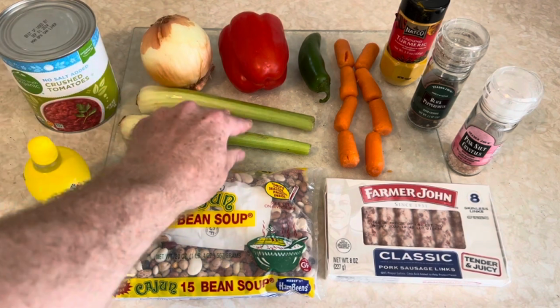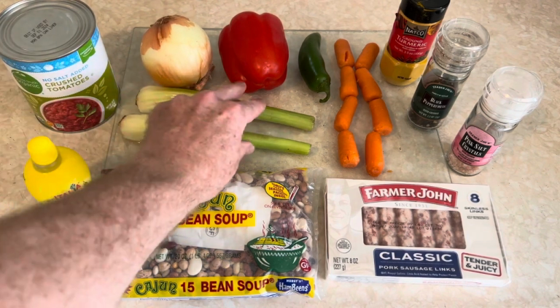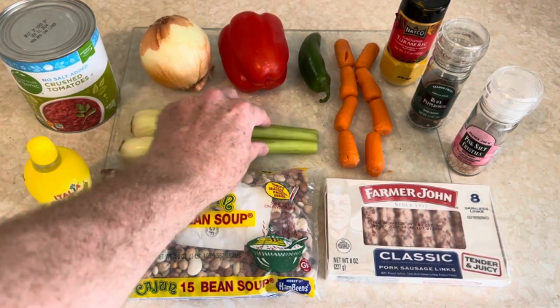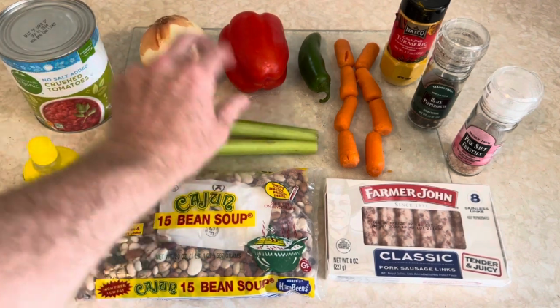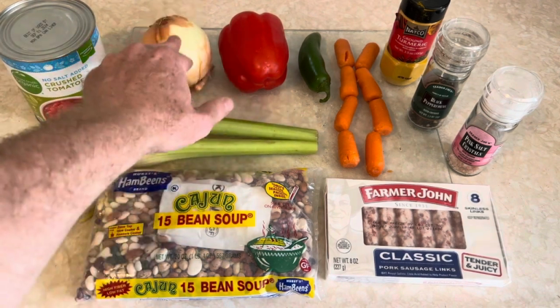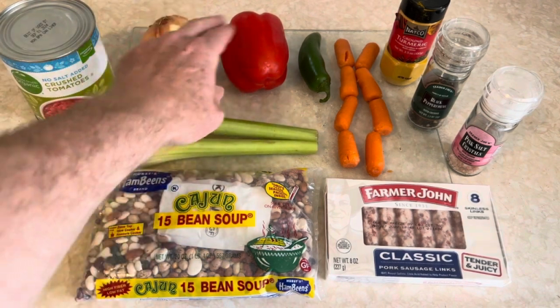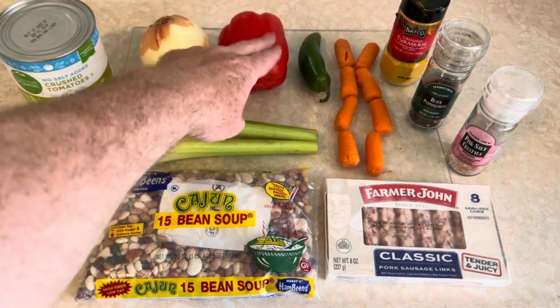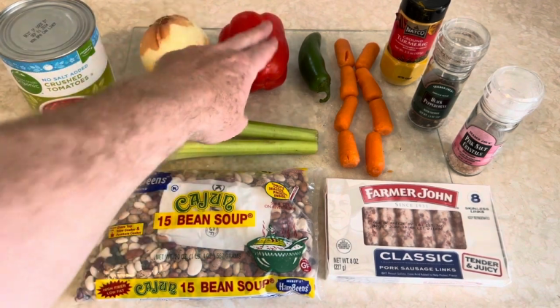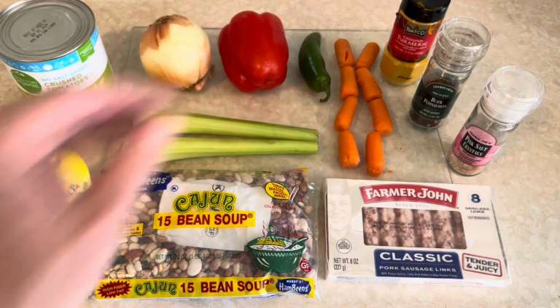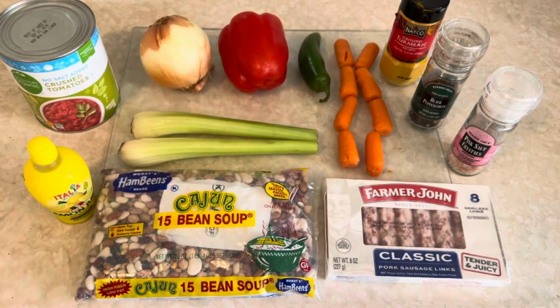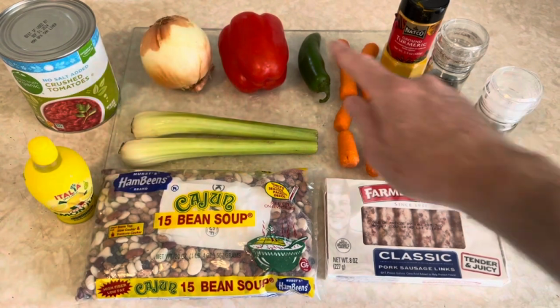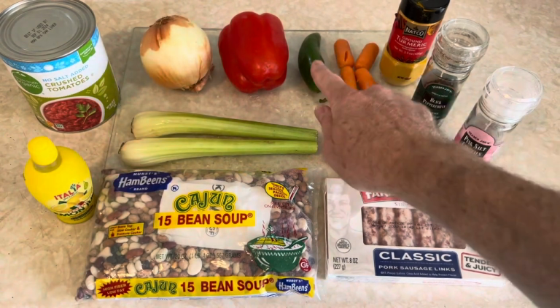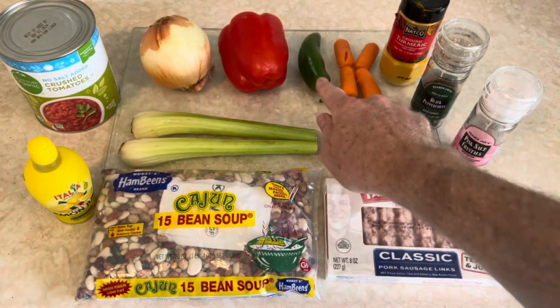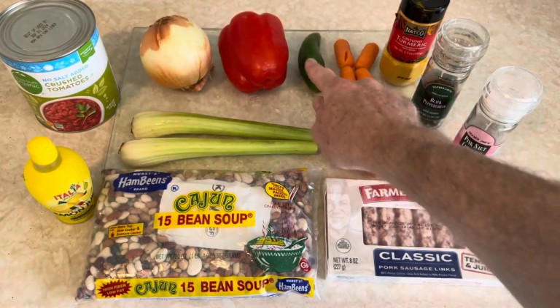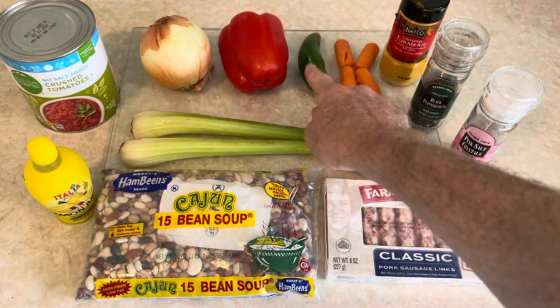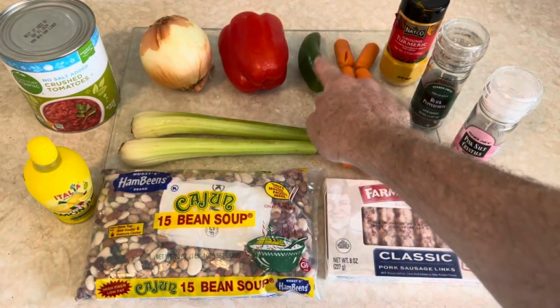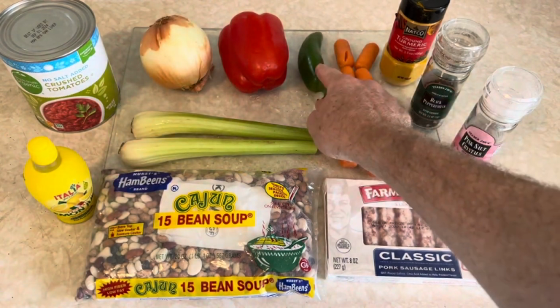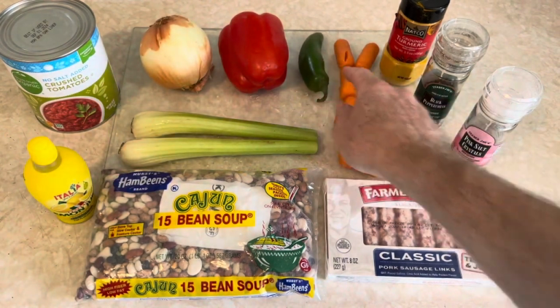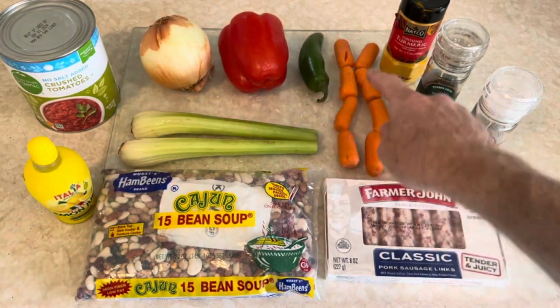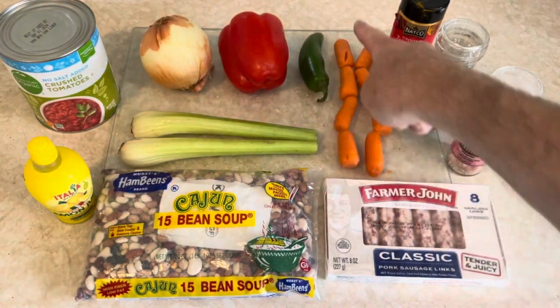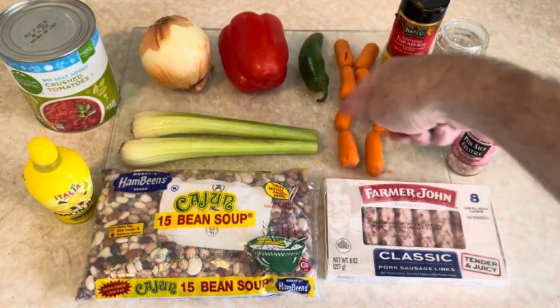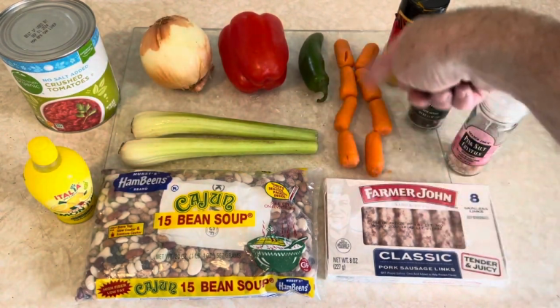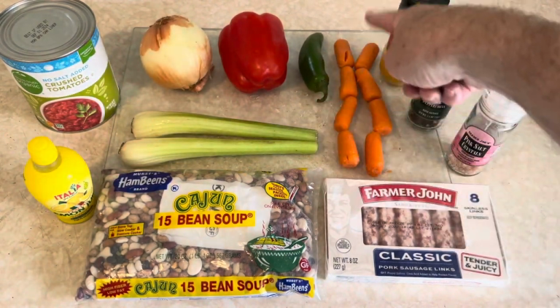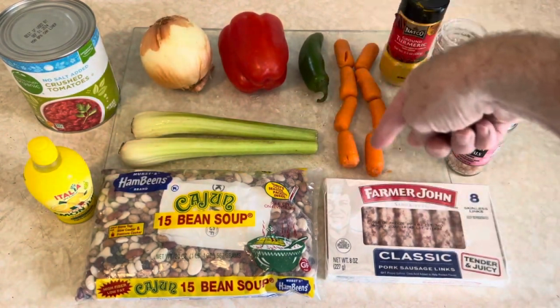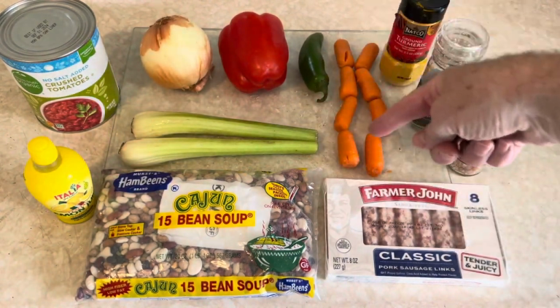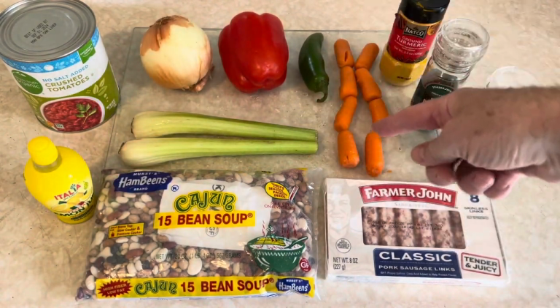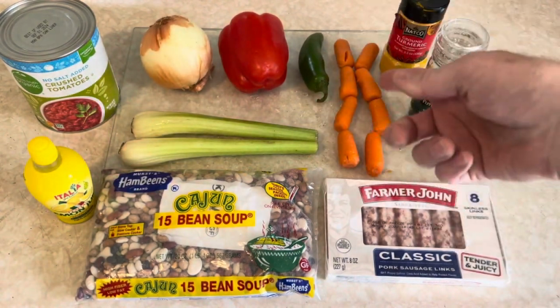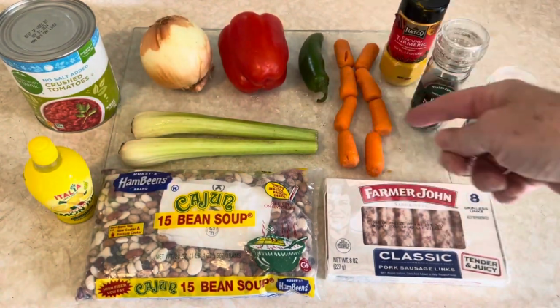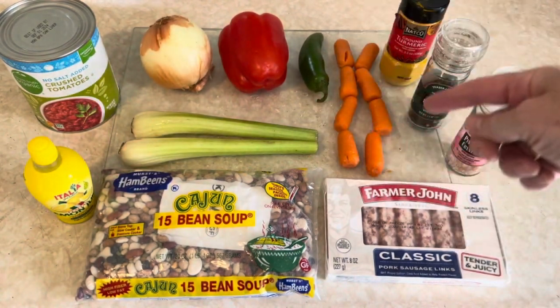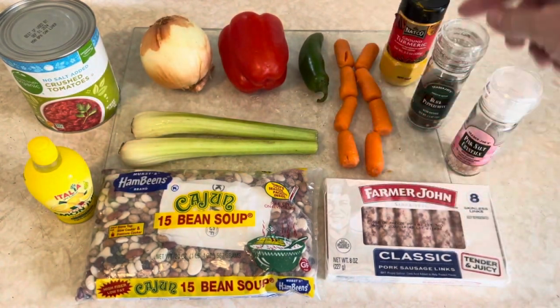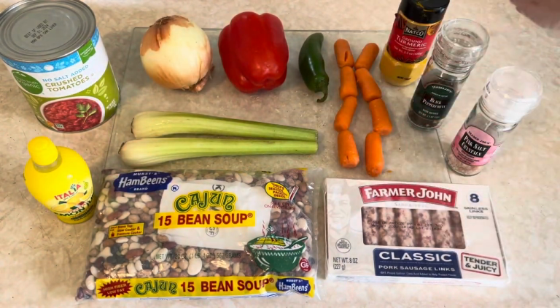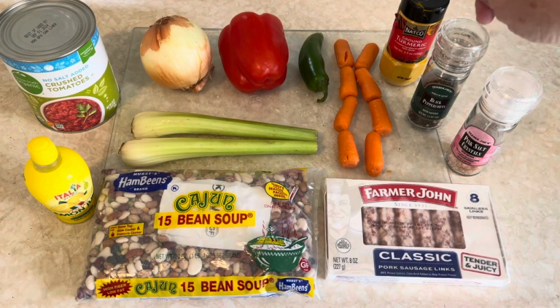Two celeries, one onion, one red pepper. I'm putting a jalapeño in it for extra spice. The equivalent of two carrots — all I have is baby carrots, so that'll do.